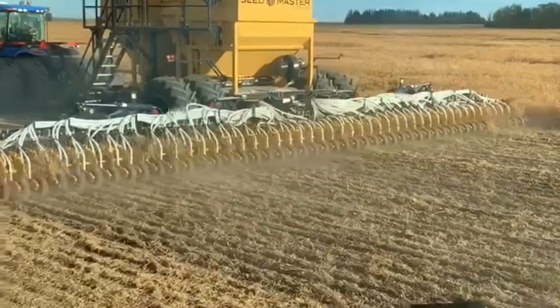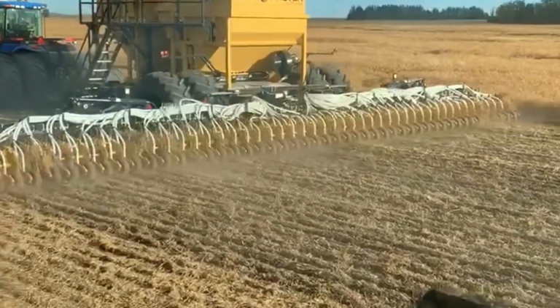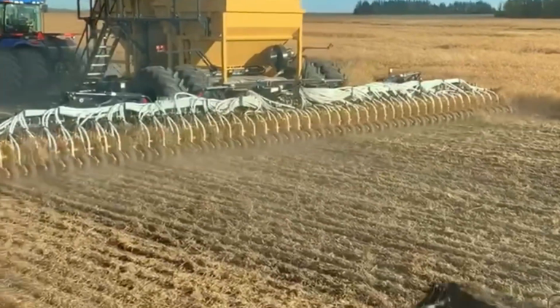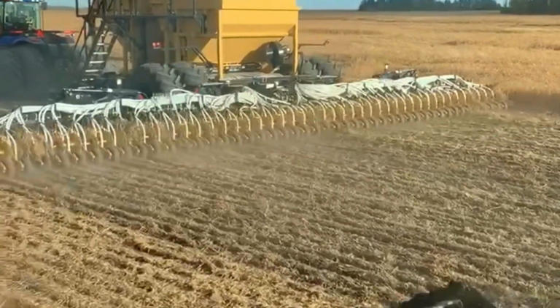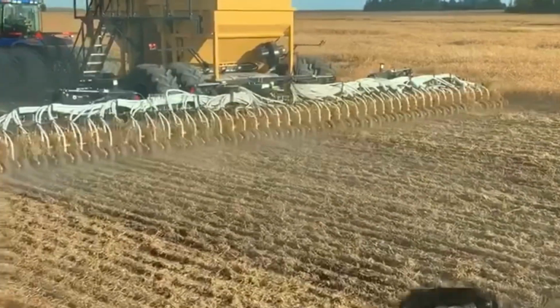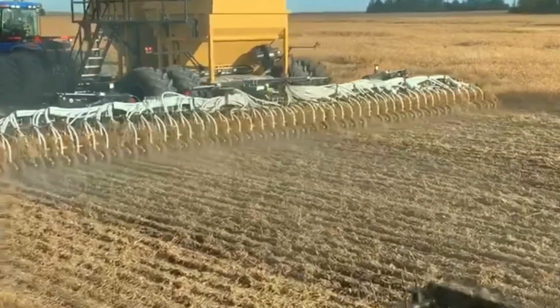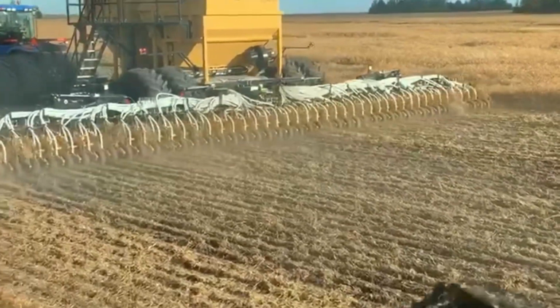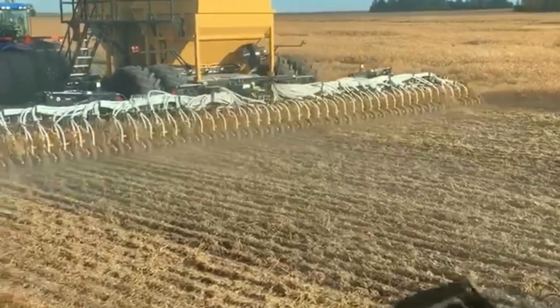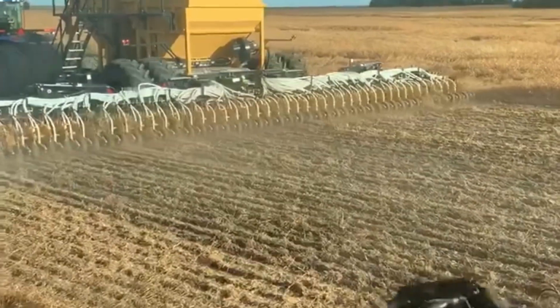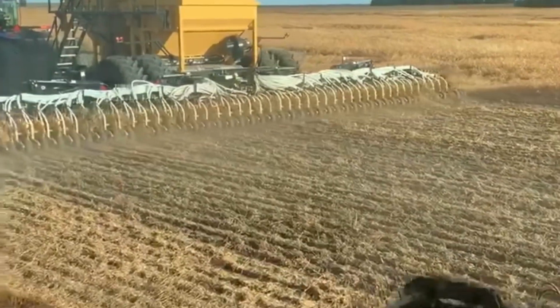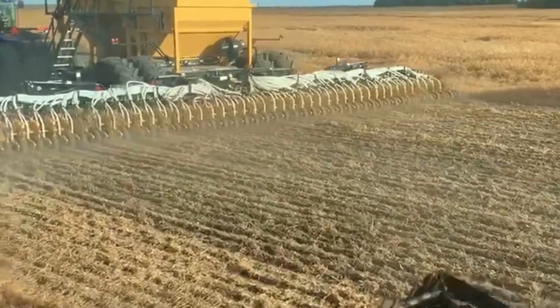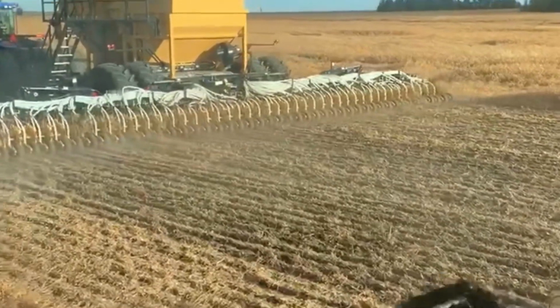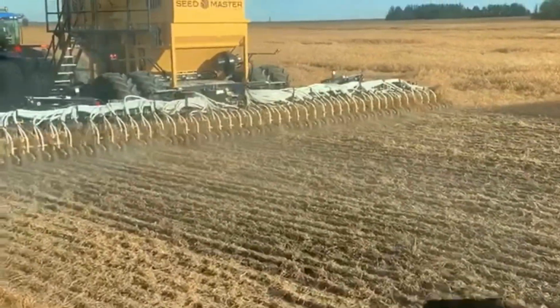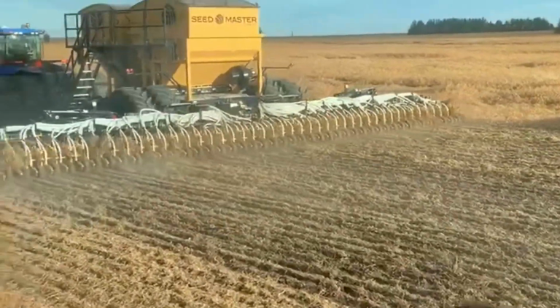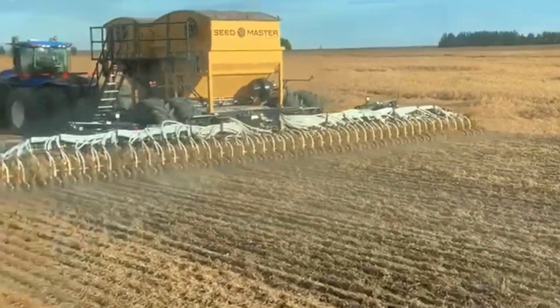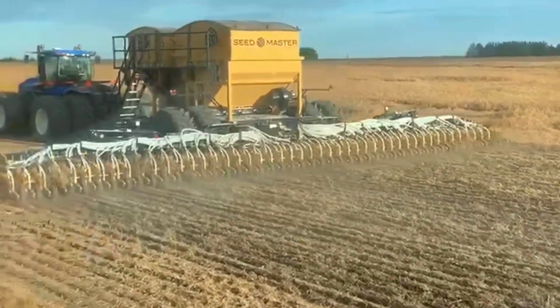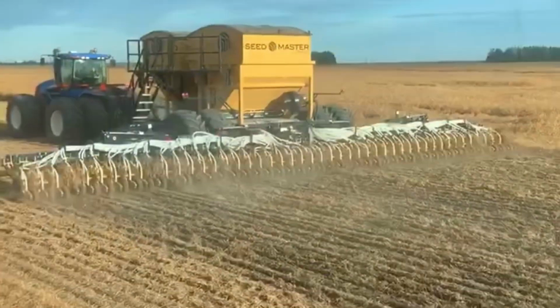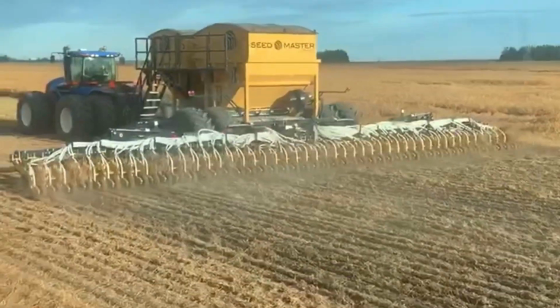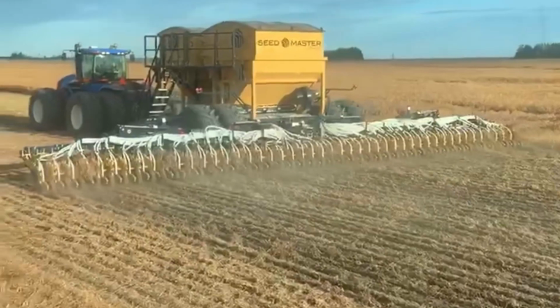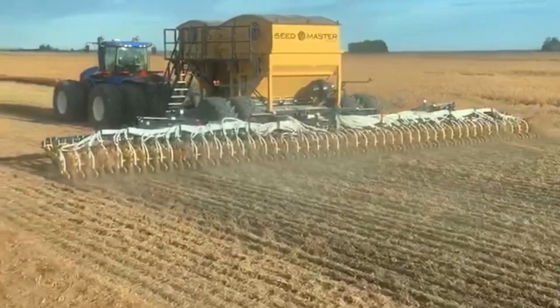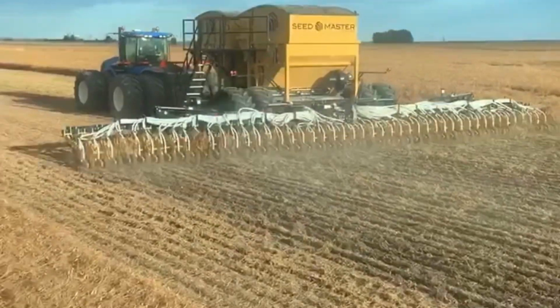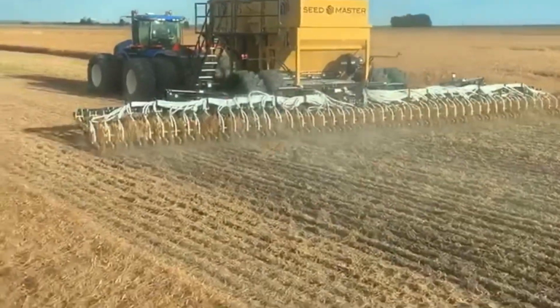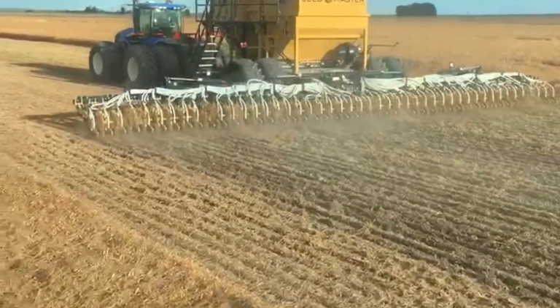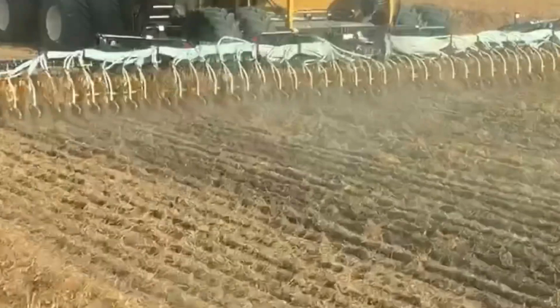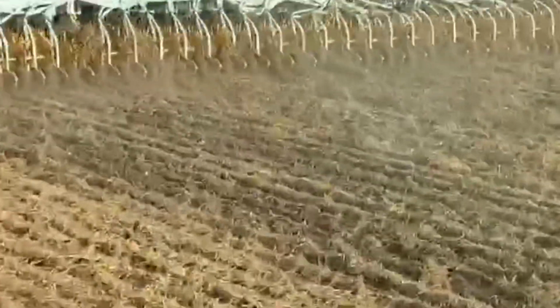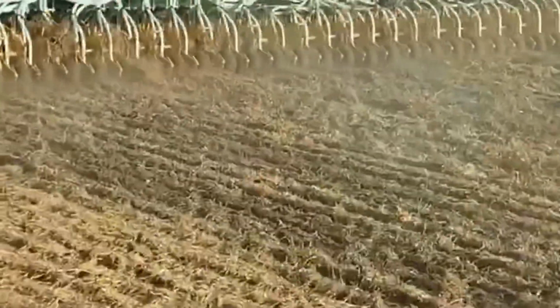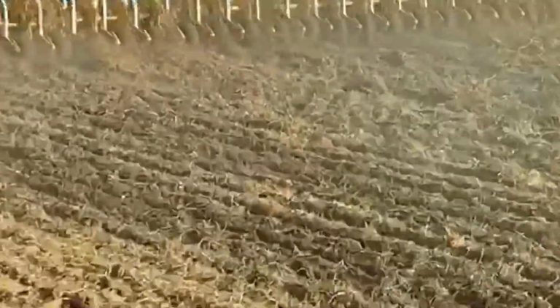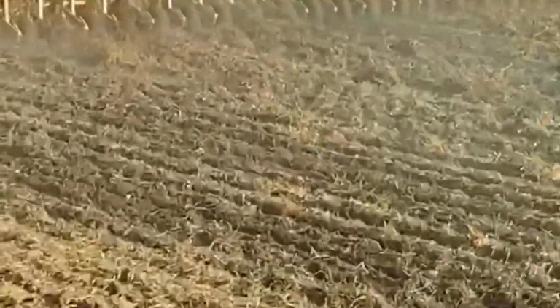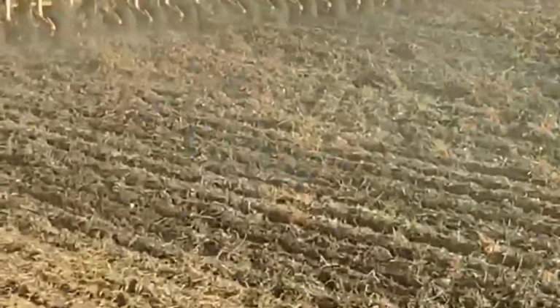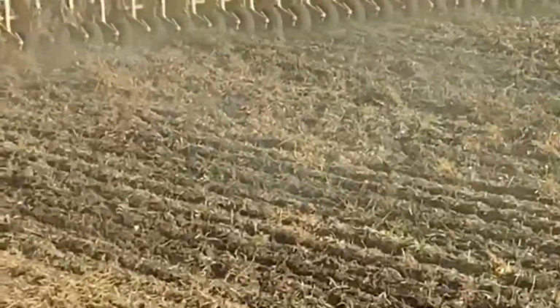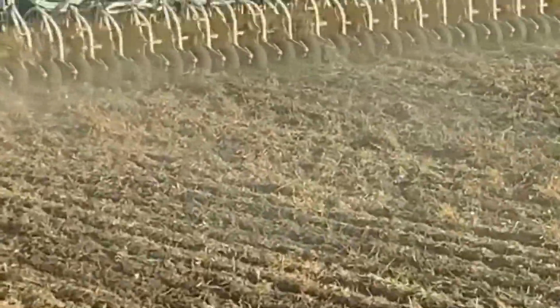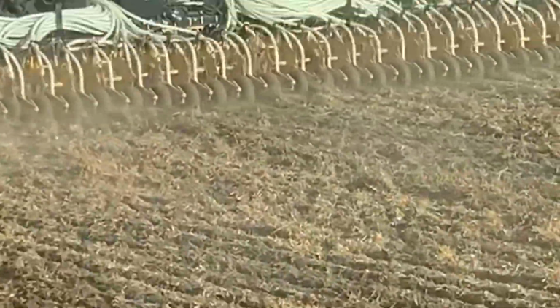Seeding in straw — we just finished harvesting, a little on the green side. And it's doing a great job.